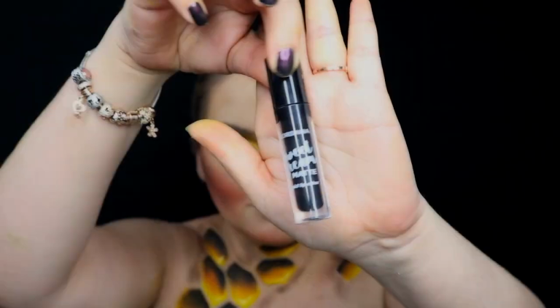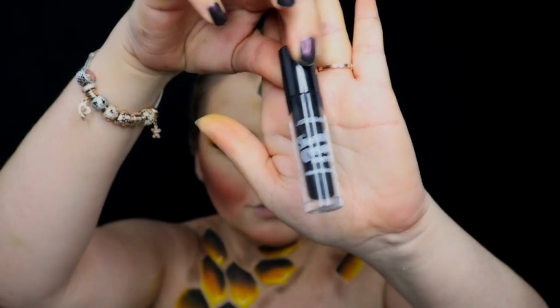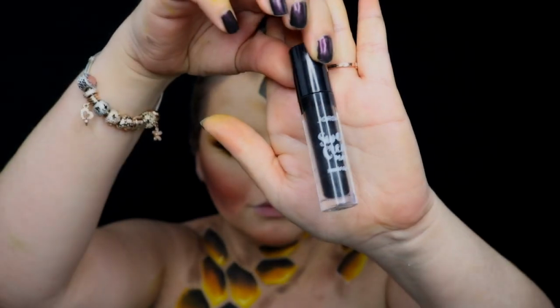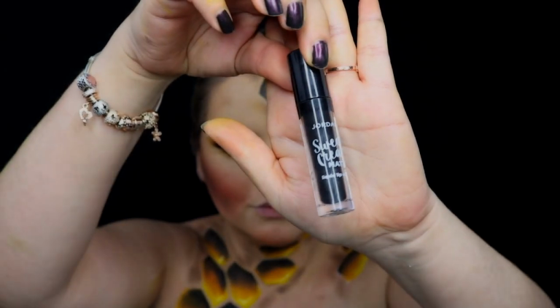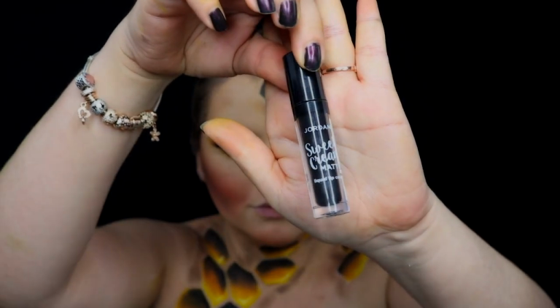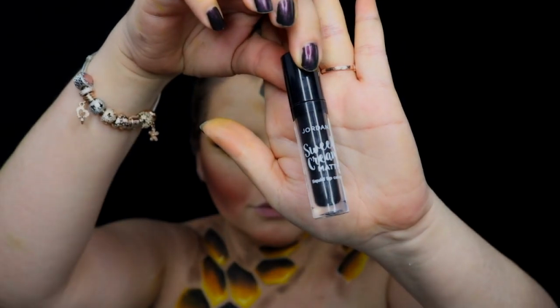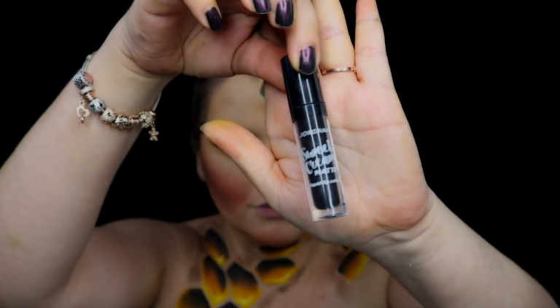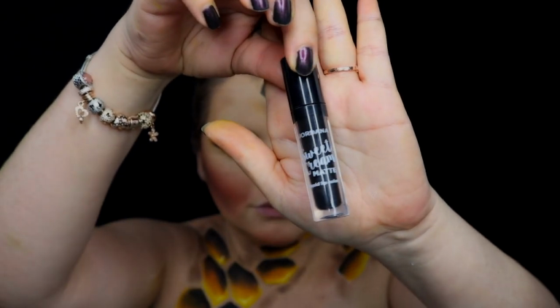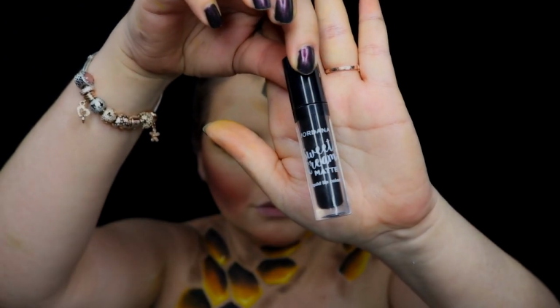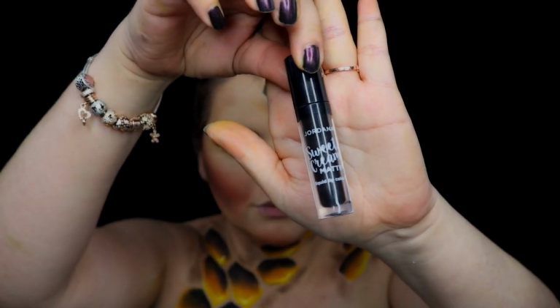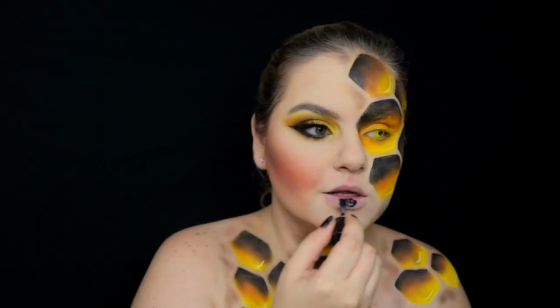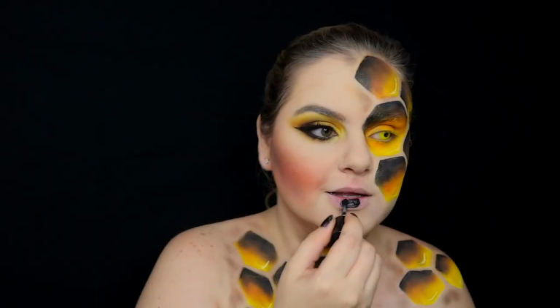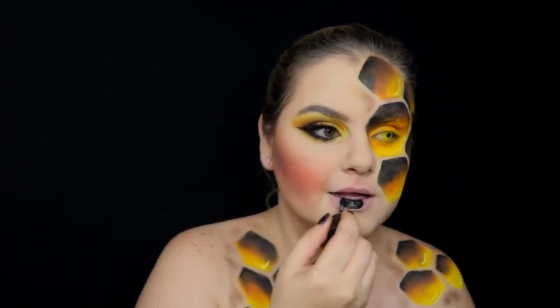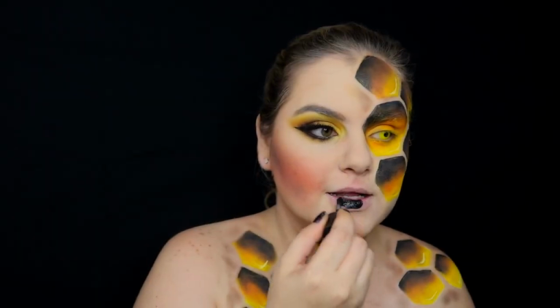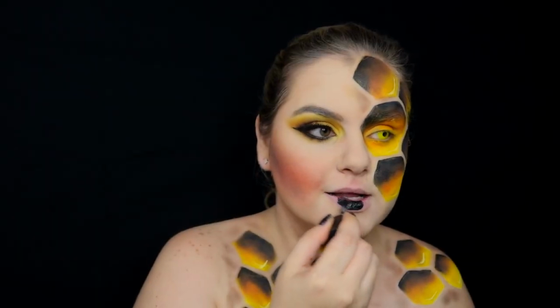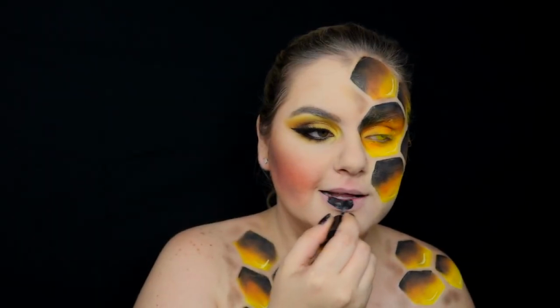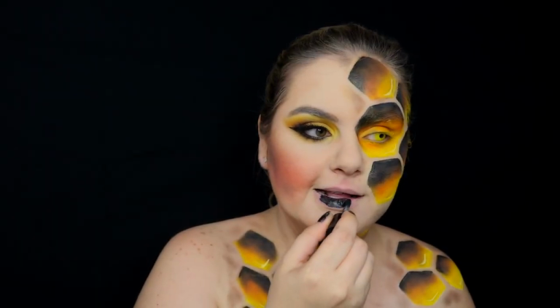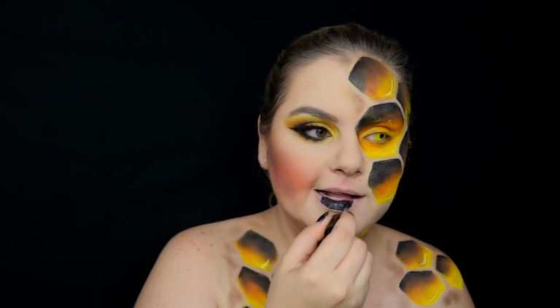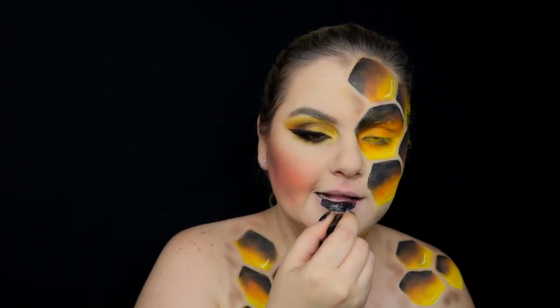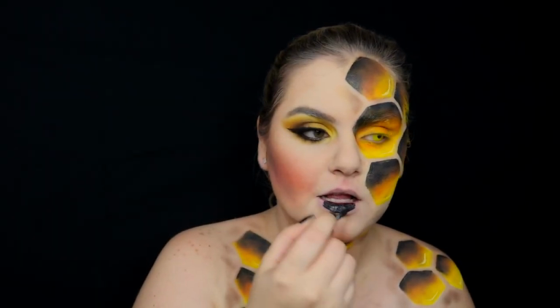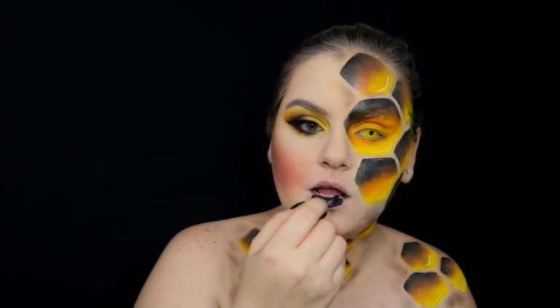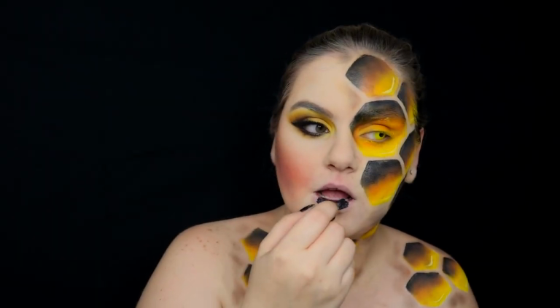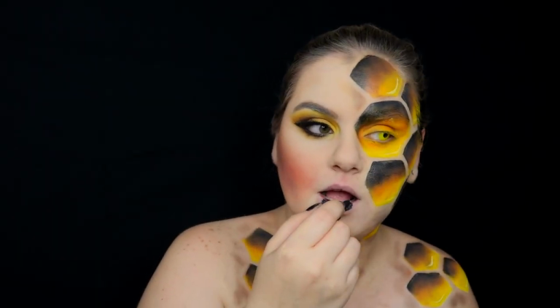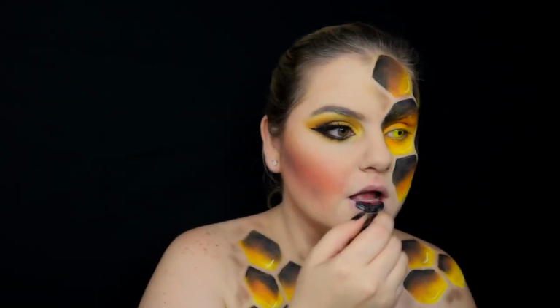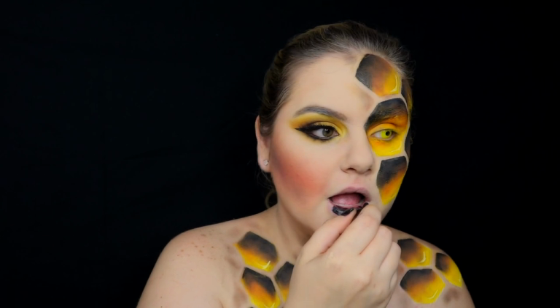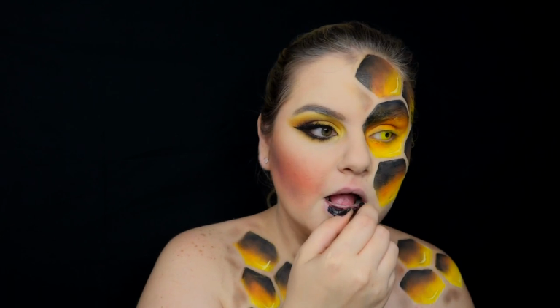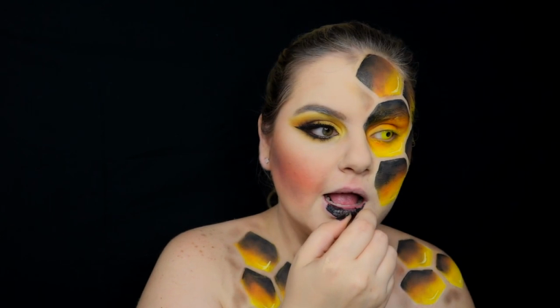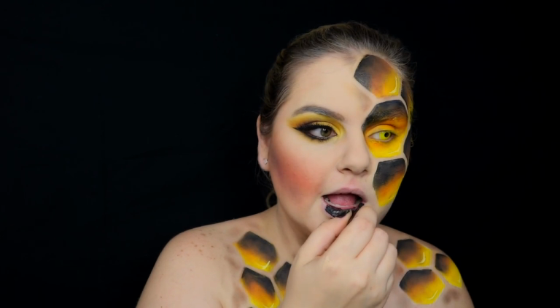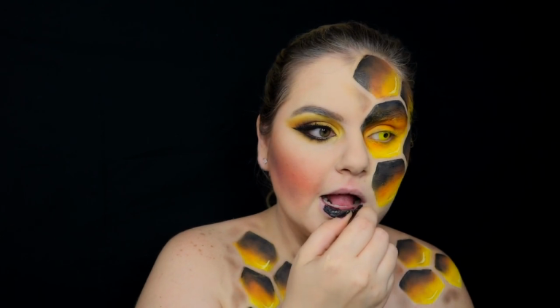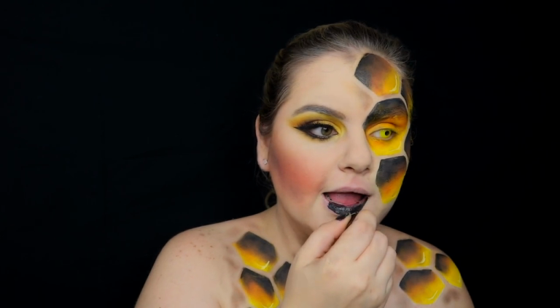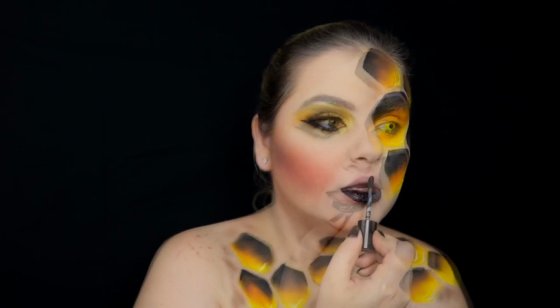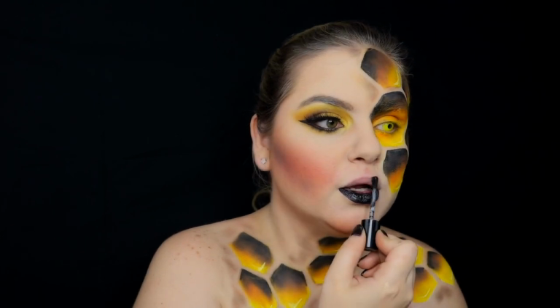I decided that my queen was going to have black lips, so I'm using this Jordana matte lip cream.